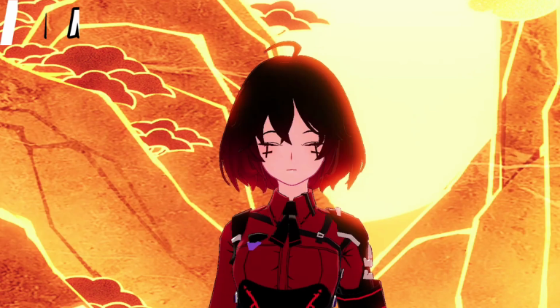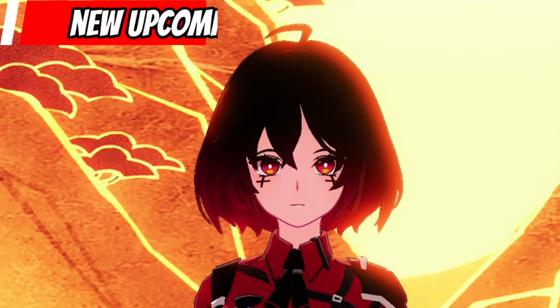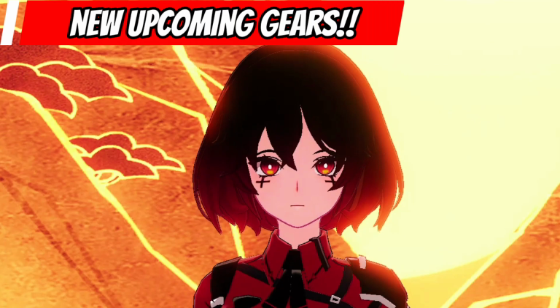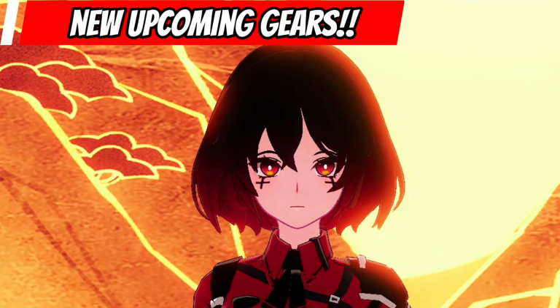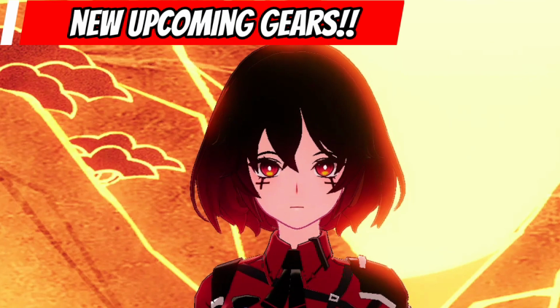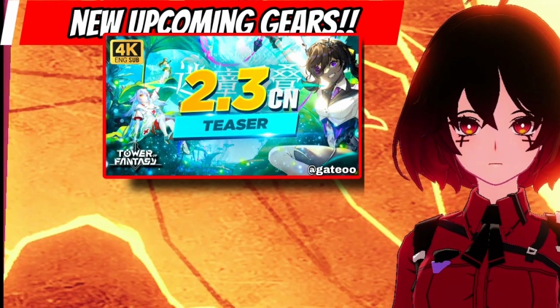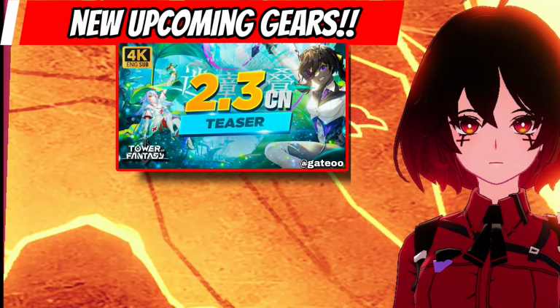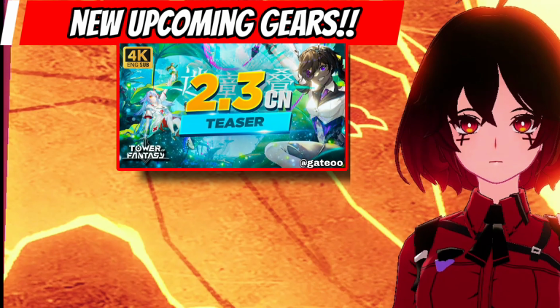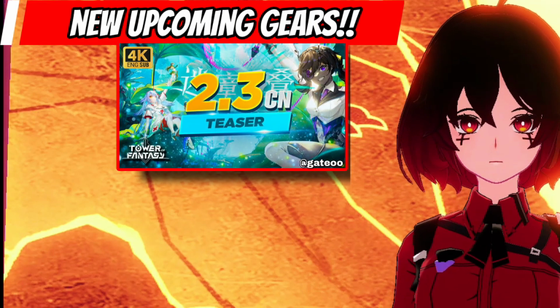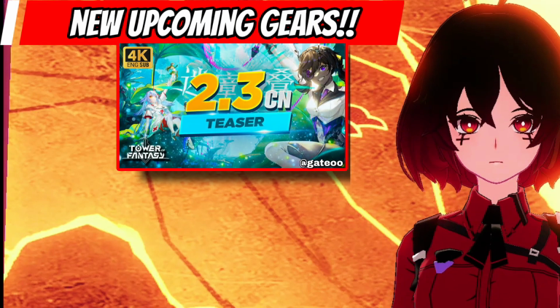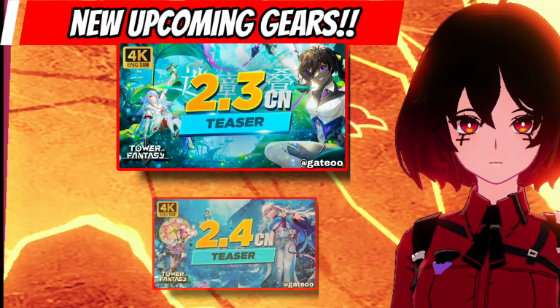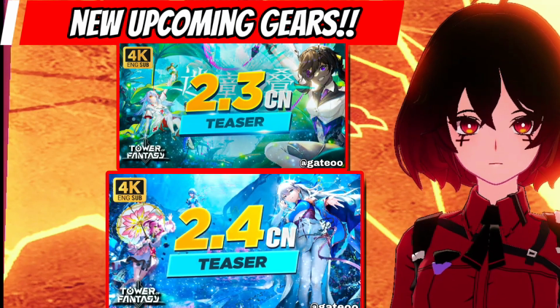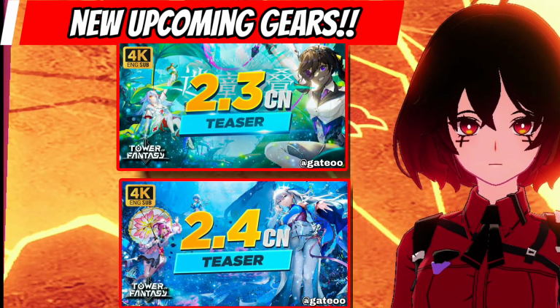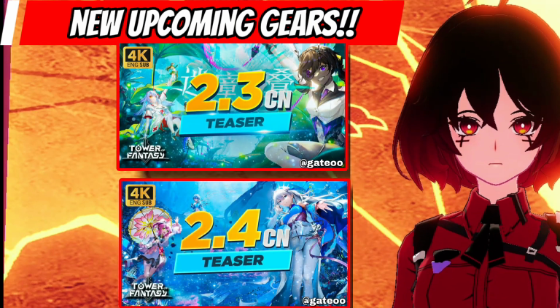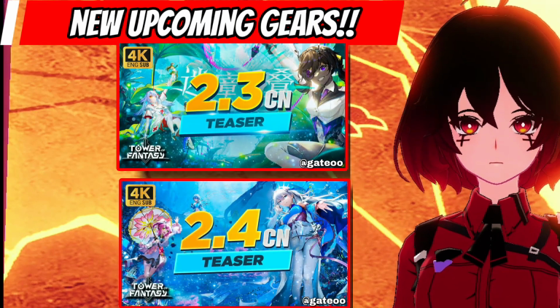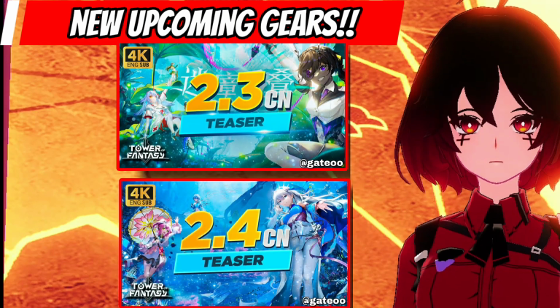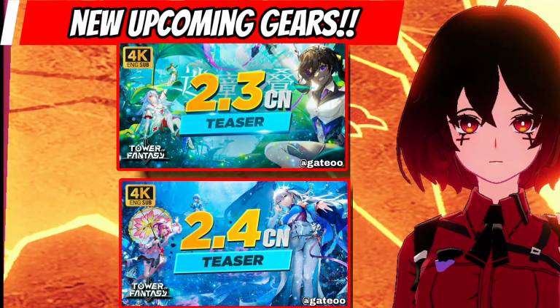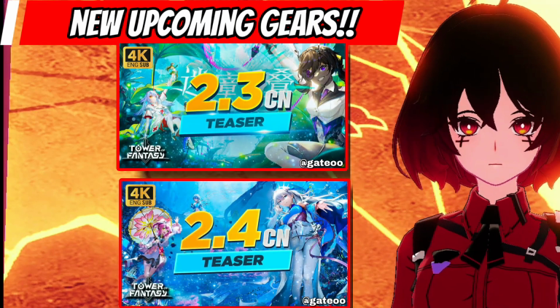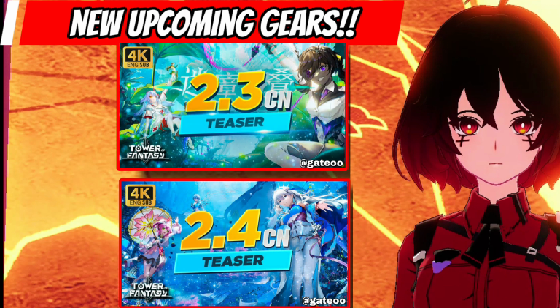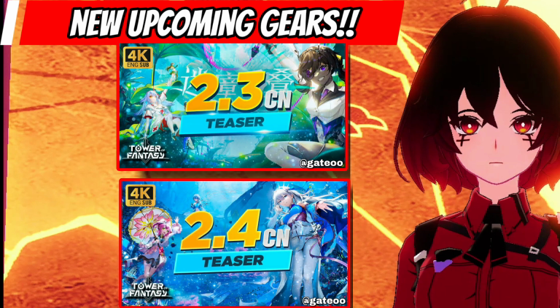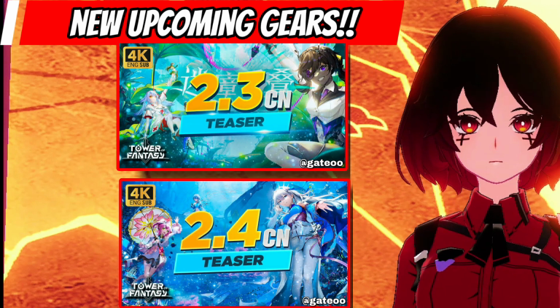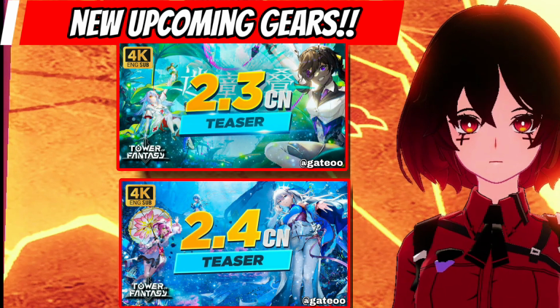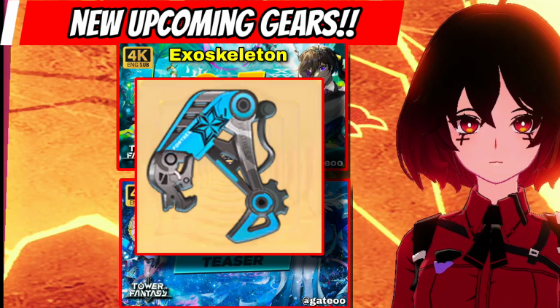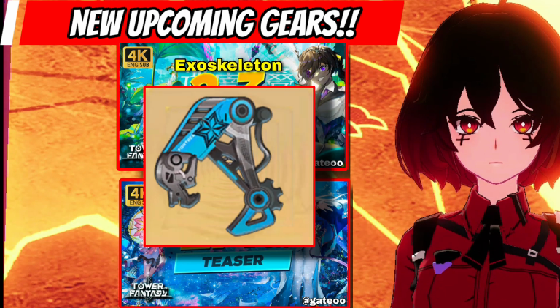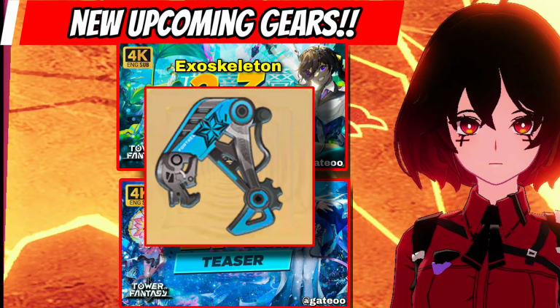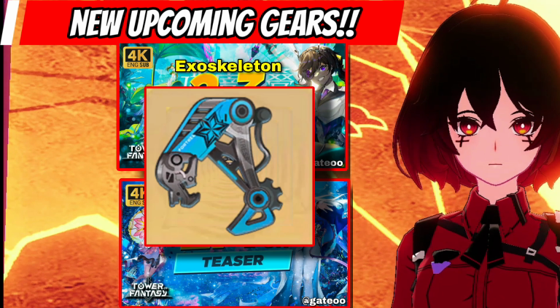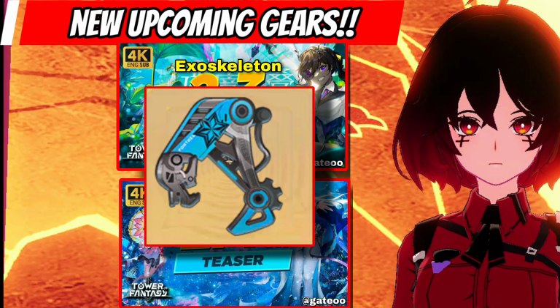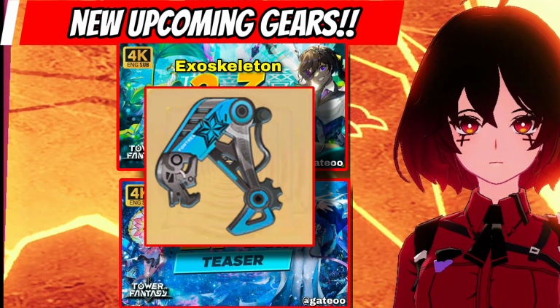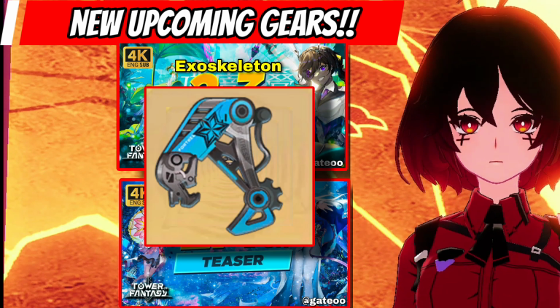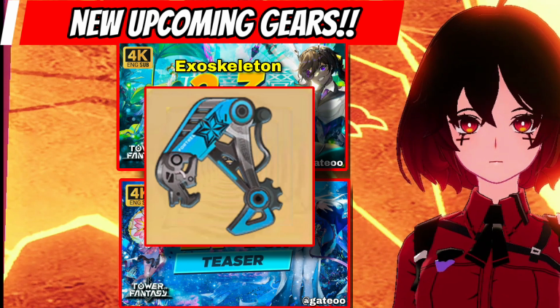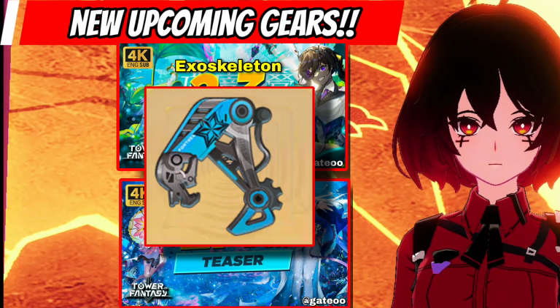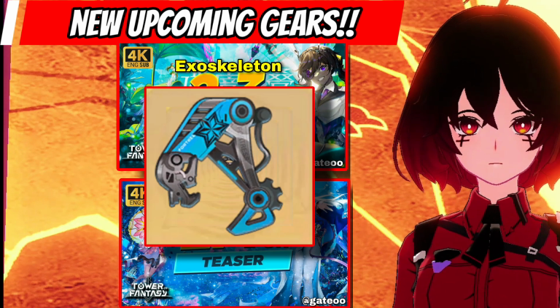Second, in the 2.3 update up to 2.4 in CN, we can get exoskeleton gear and other gears from the World Boss.